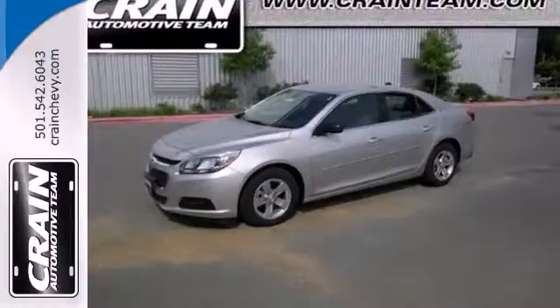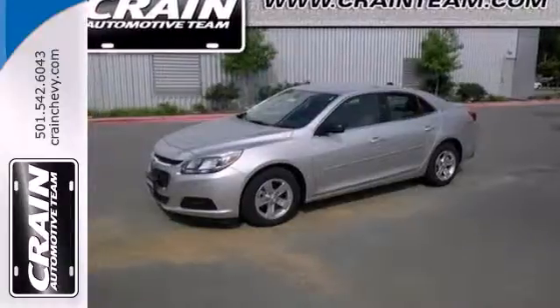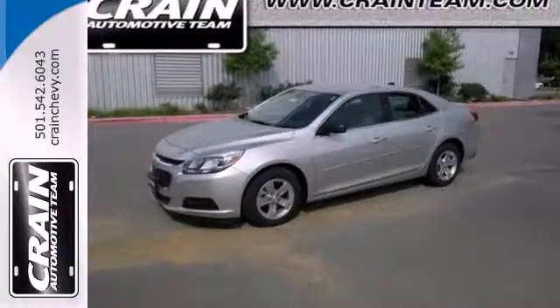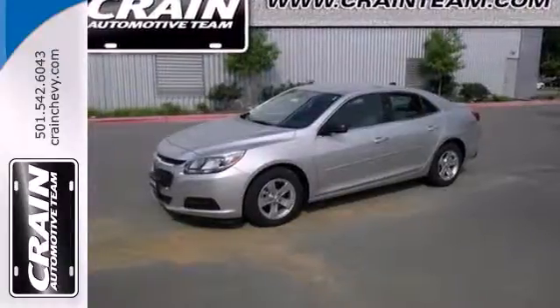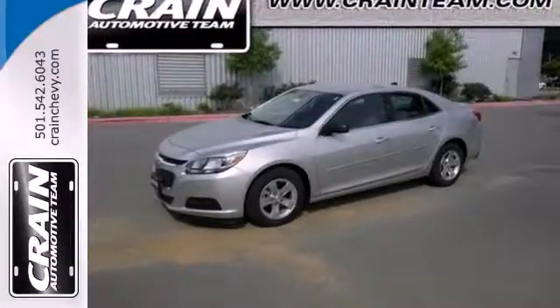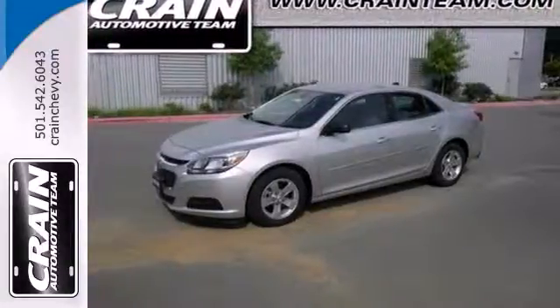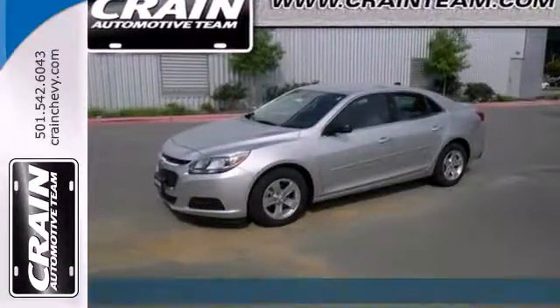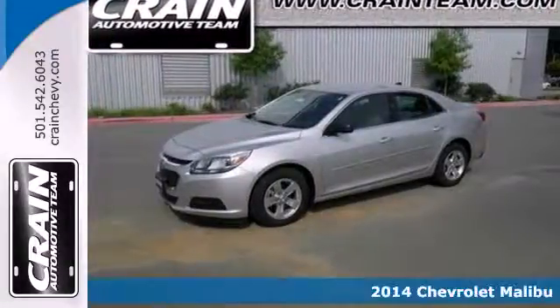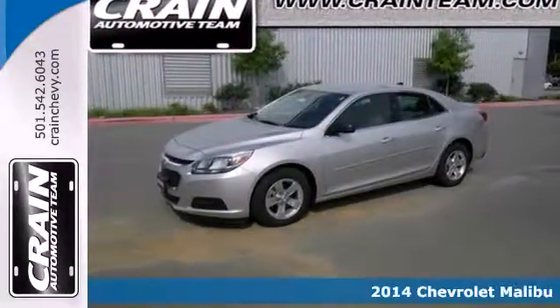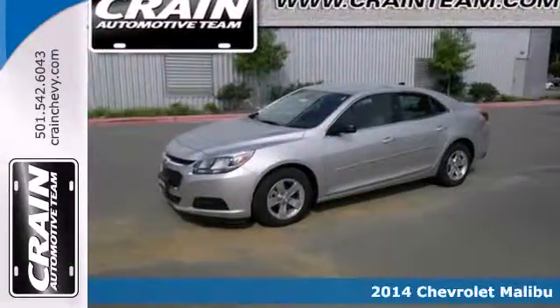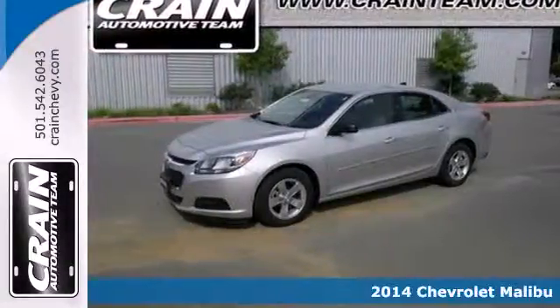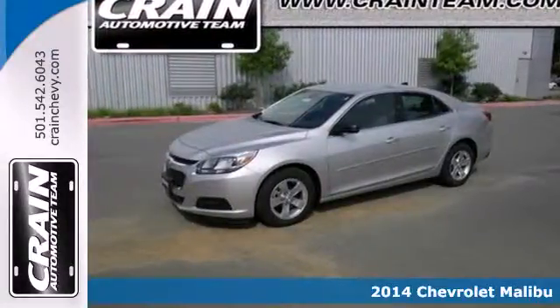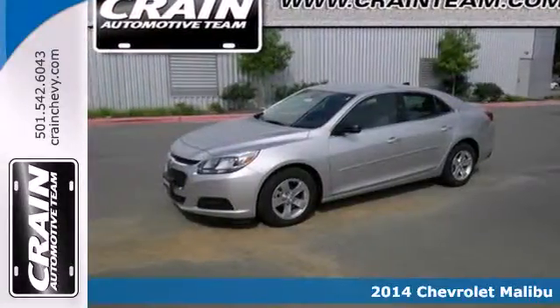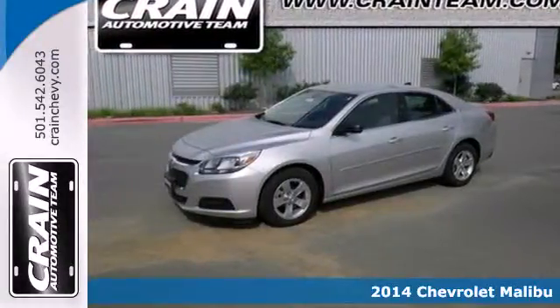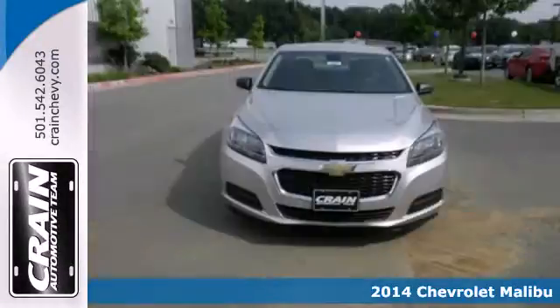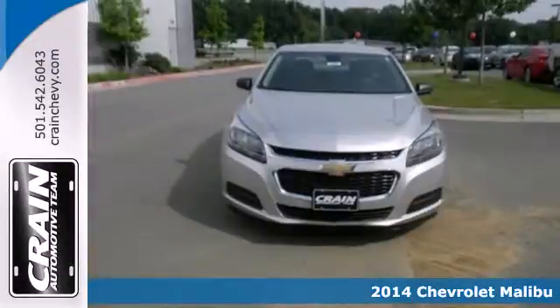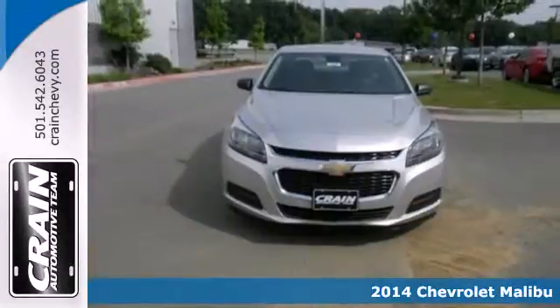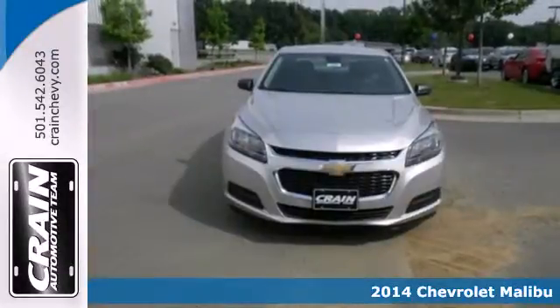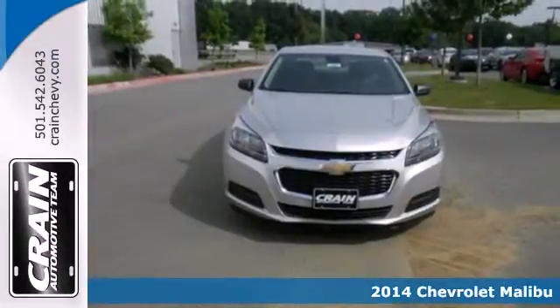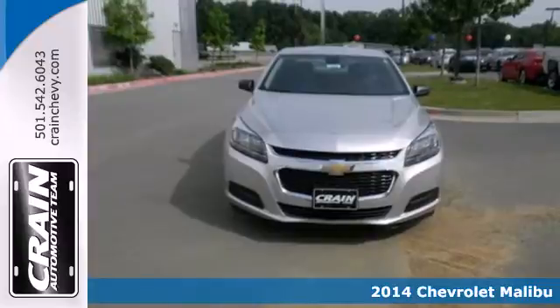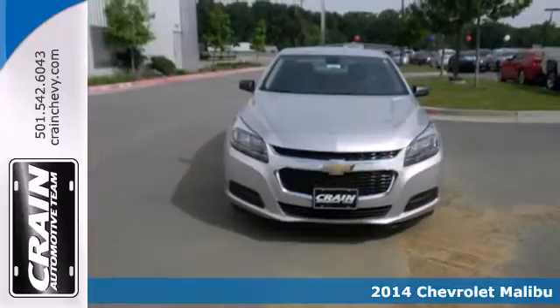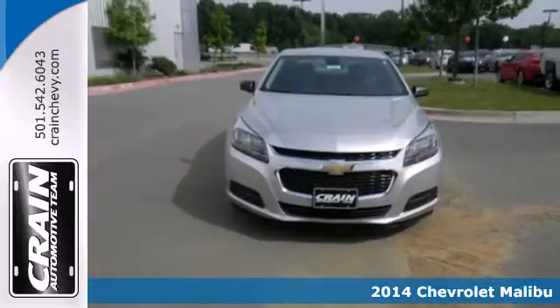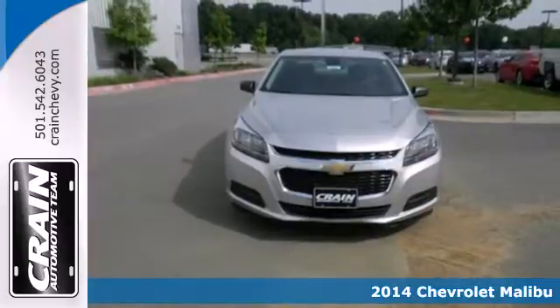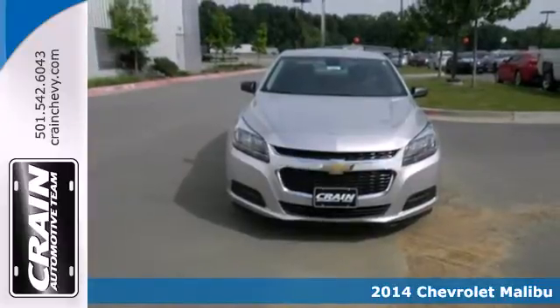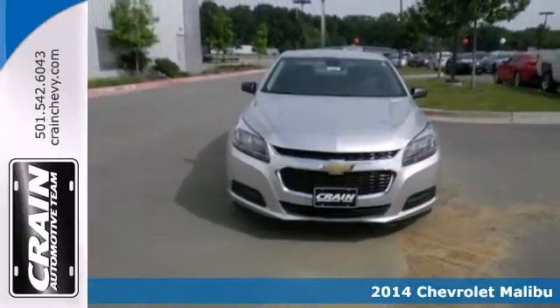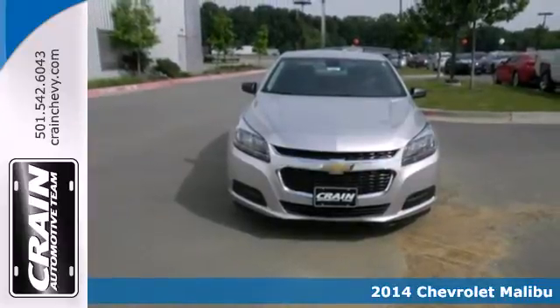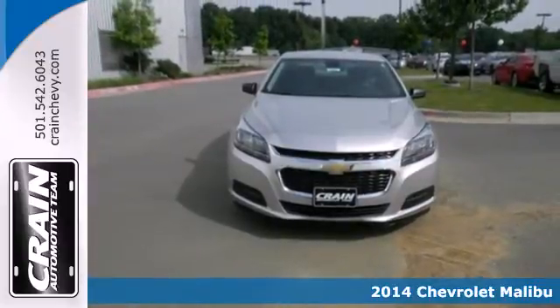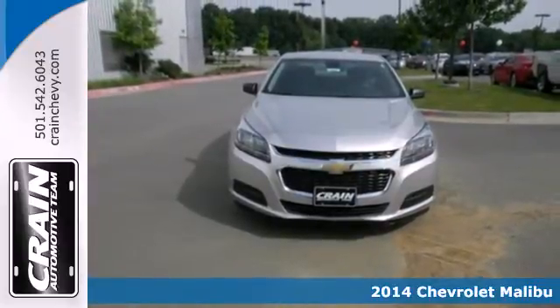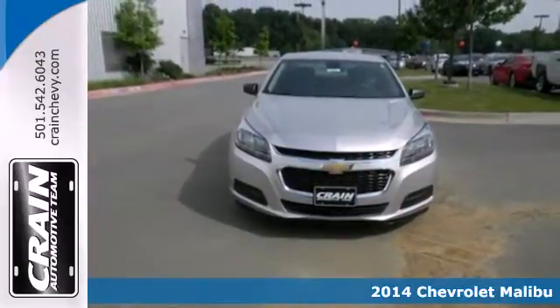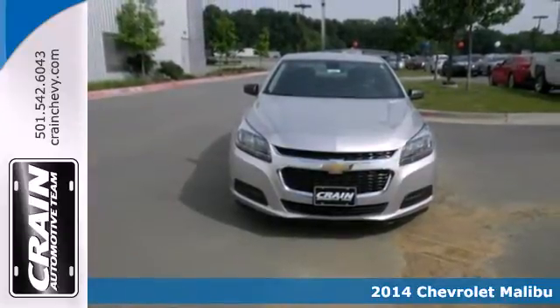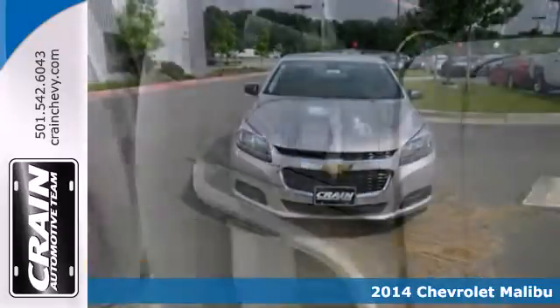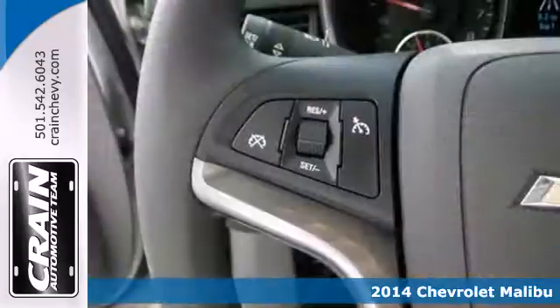It's a 2014 Chevrolet Malibu. It balances attractive styling, smart tech amenities, and fuel efficiency.